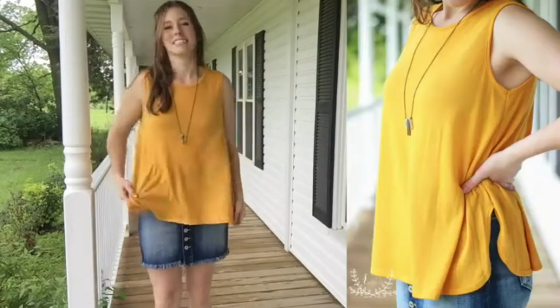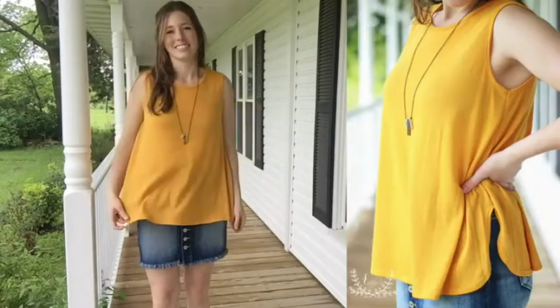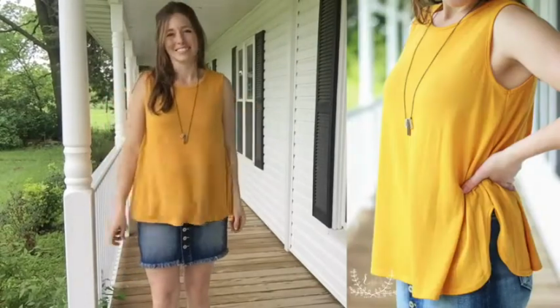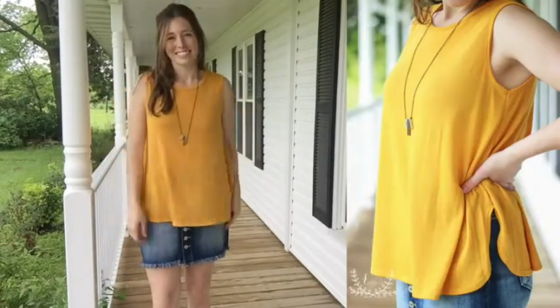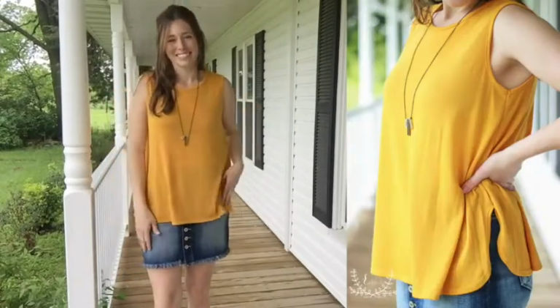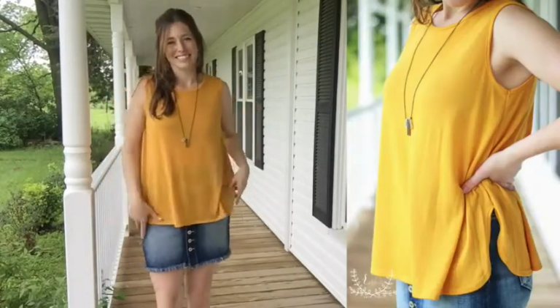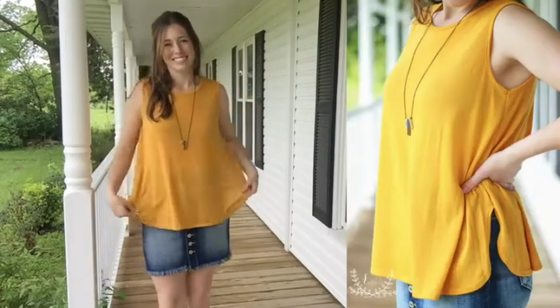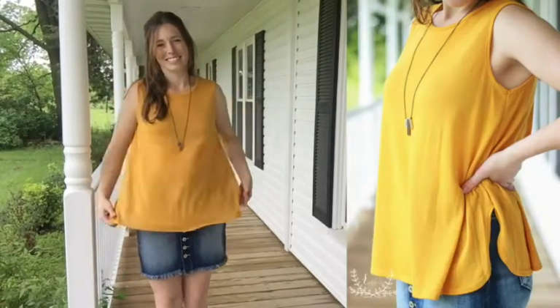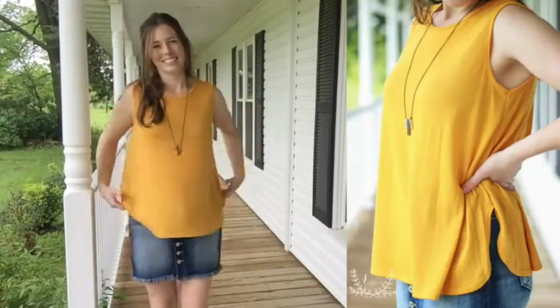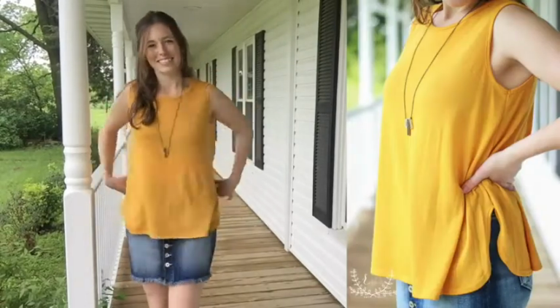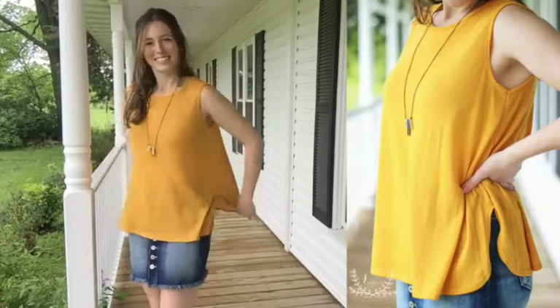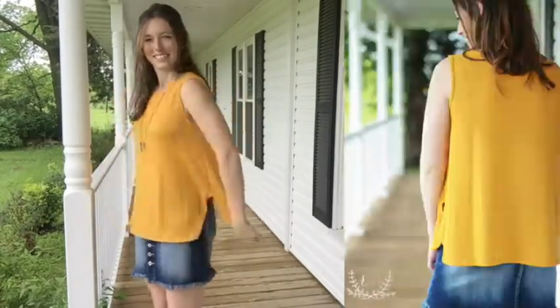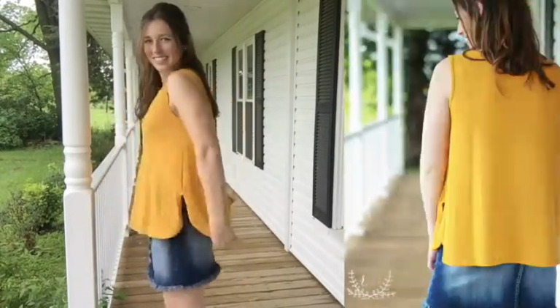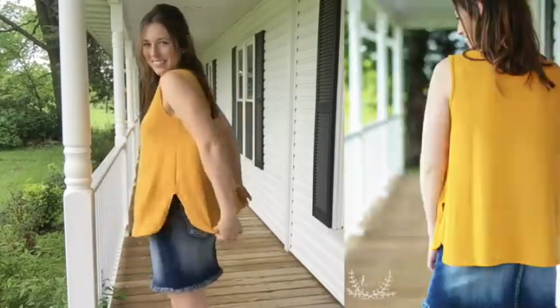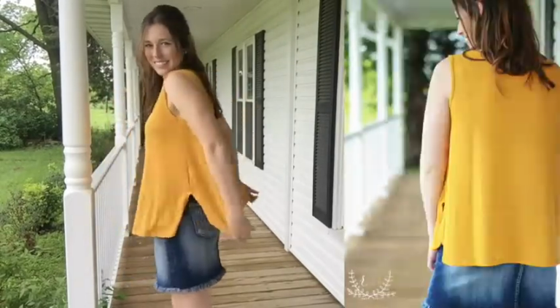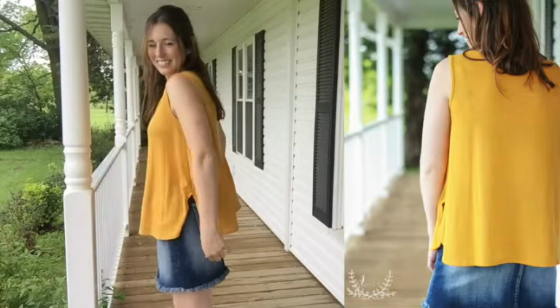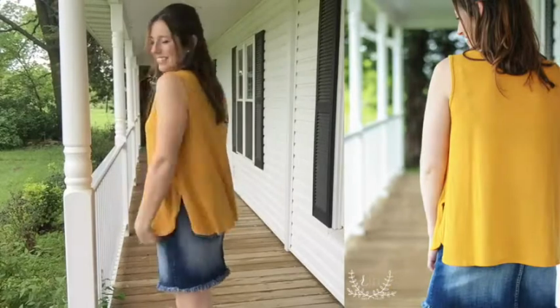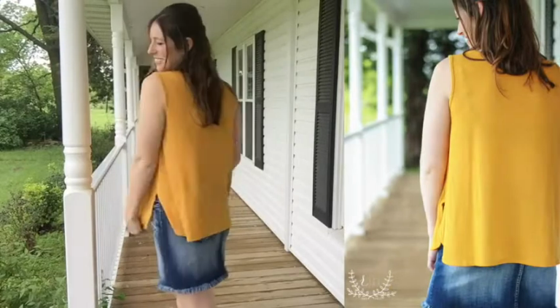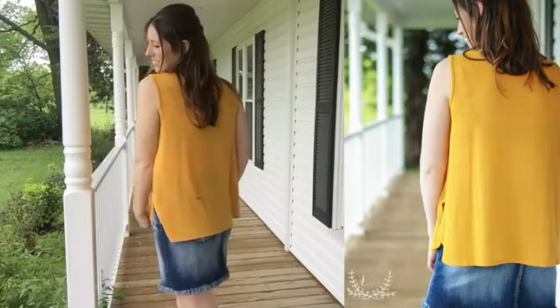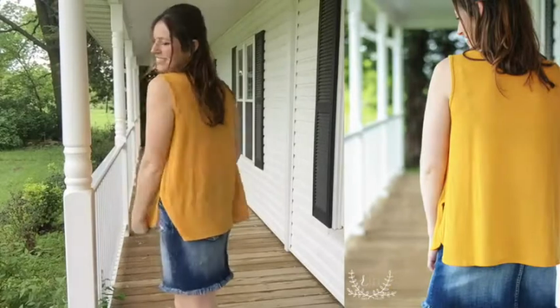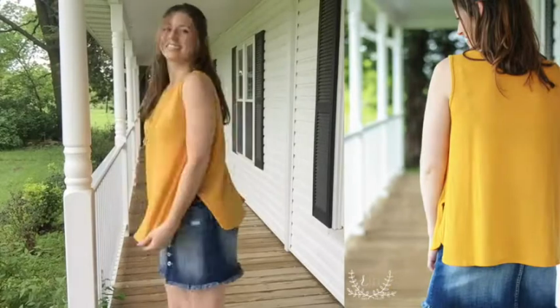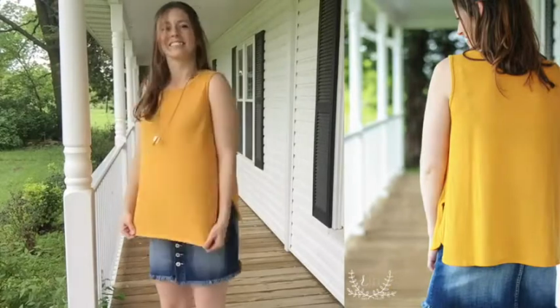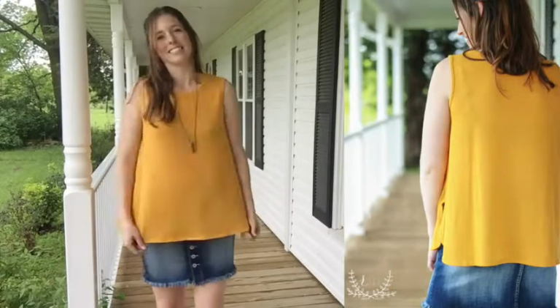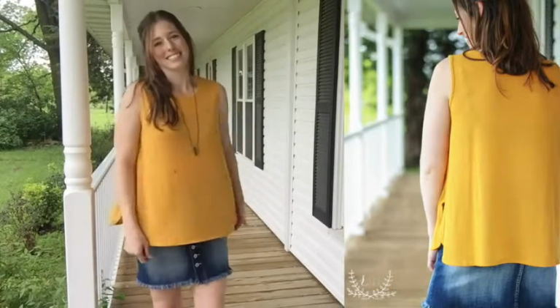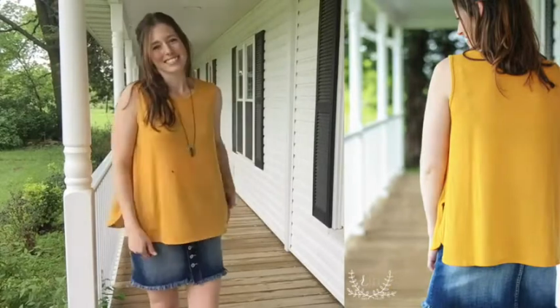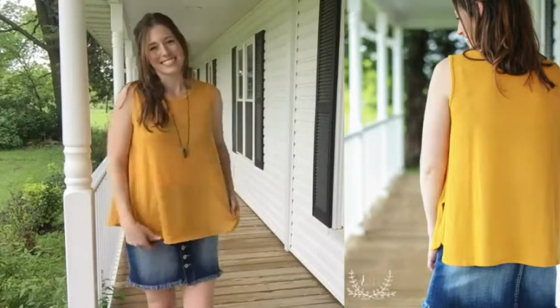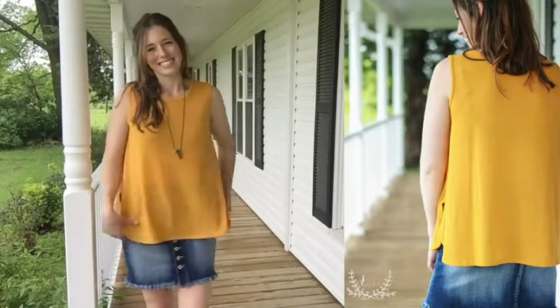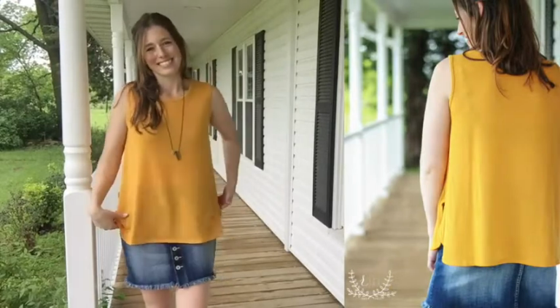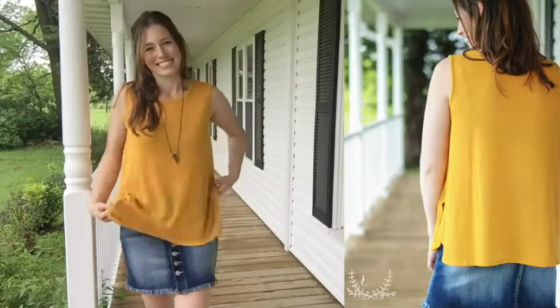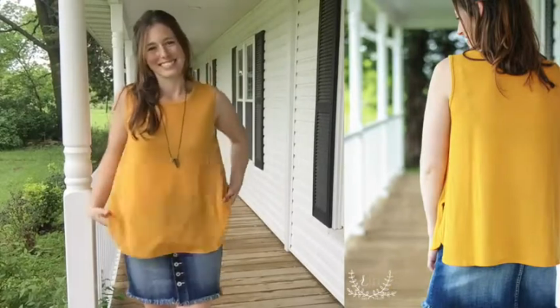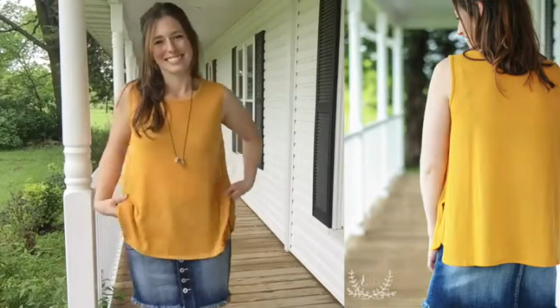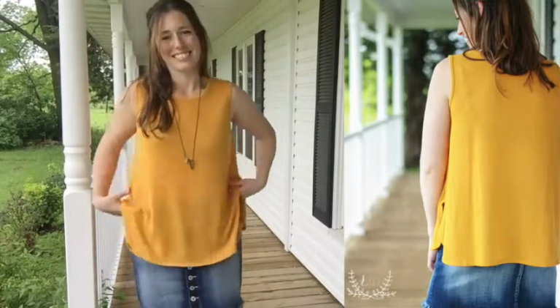I love the relaxed fit on these tanks — I feel like they're going to be super breezy all summer long, even when we're wearing bralettes and sweating our butts off.